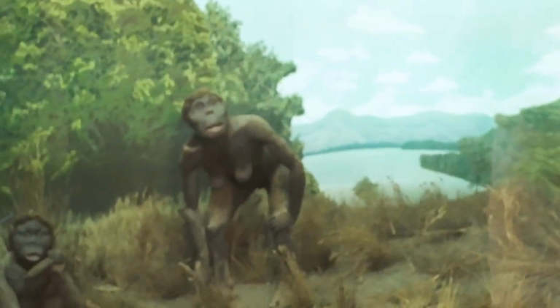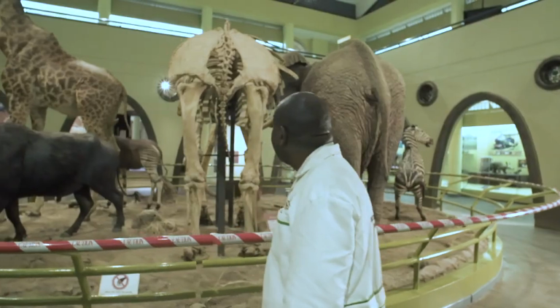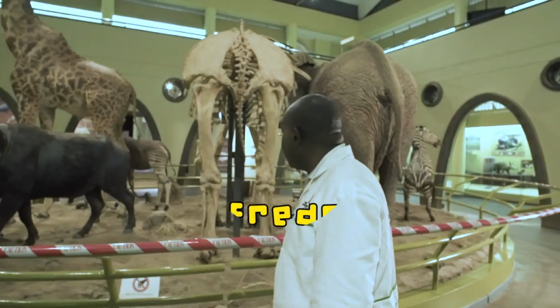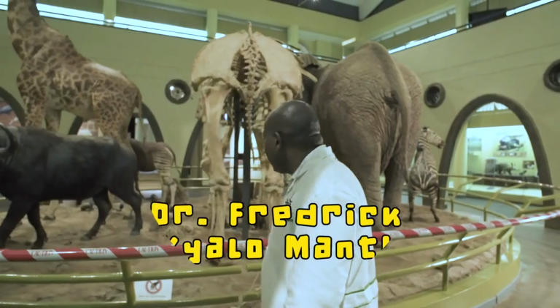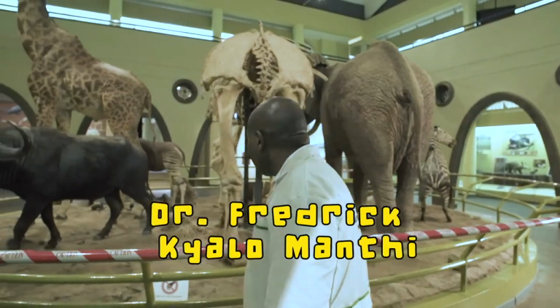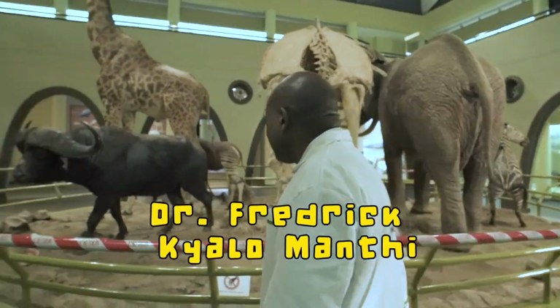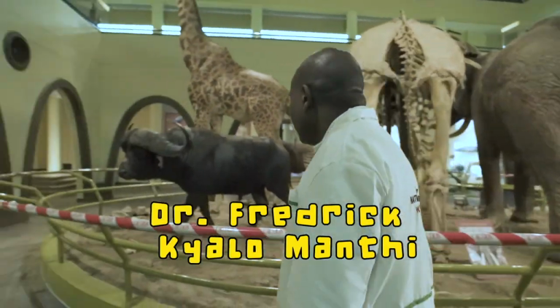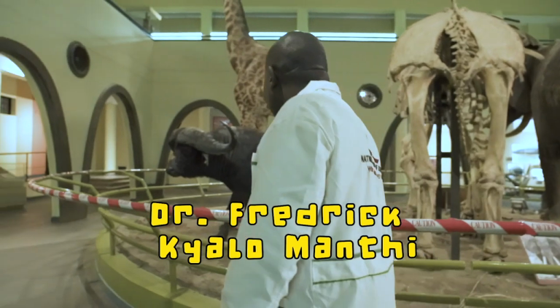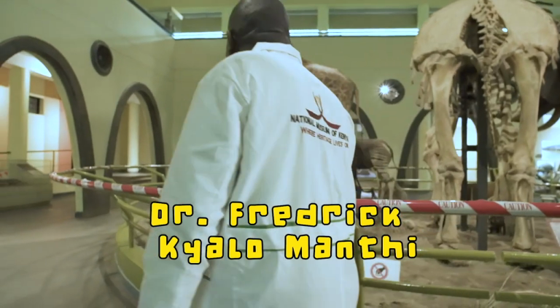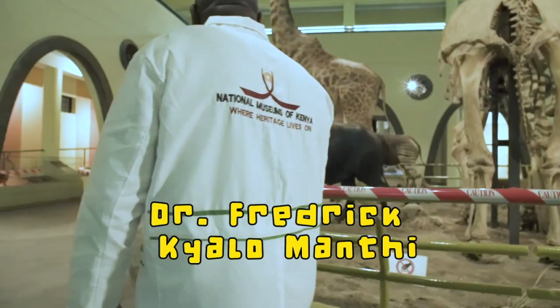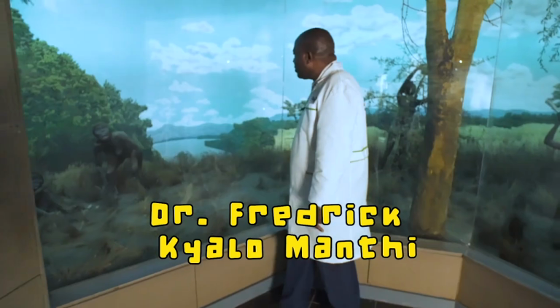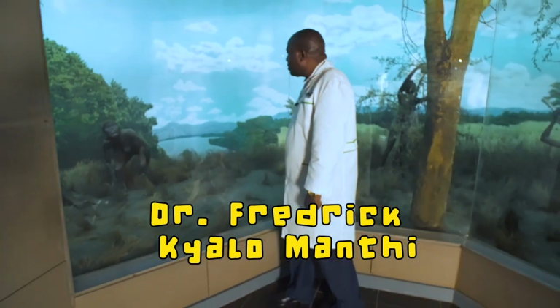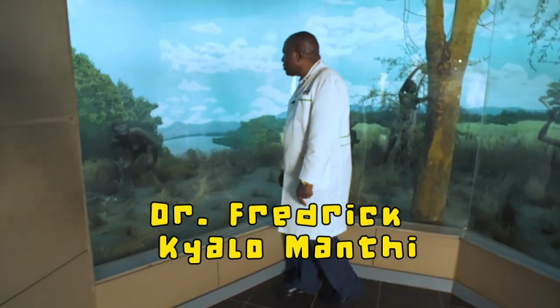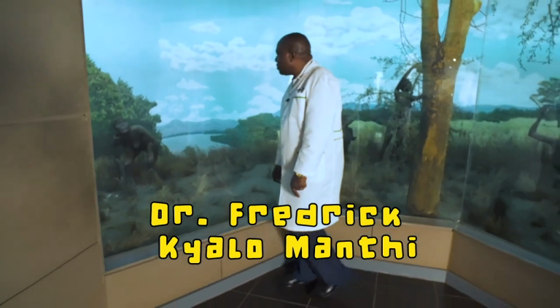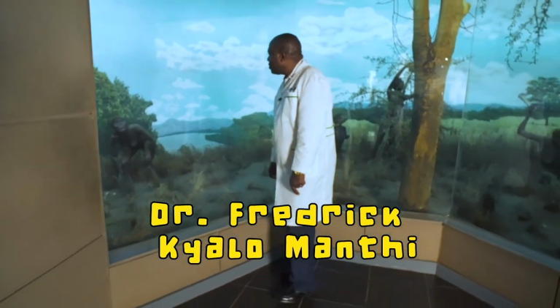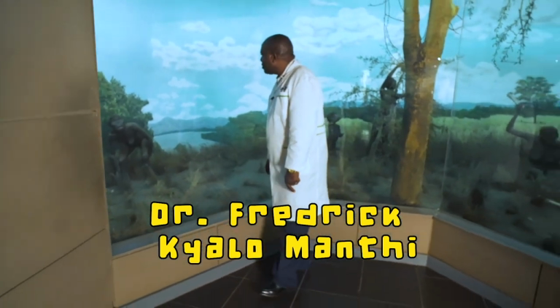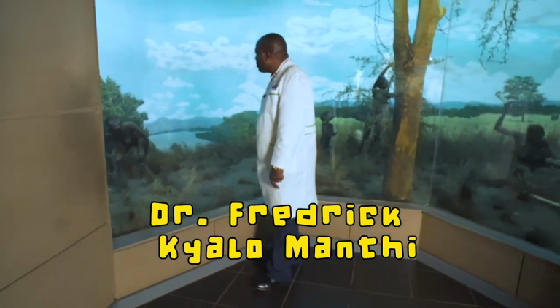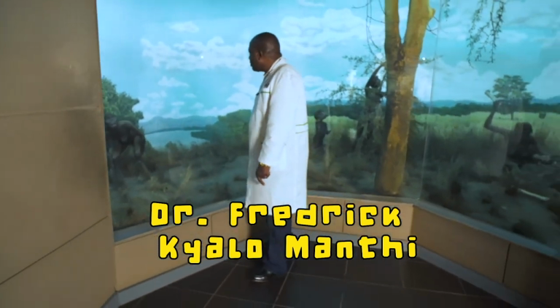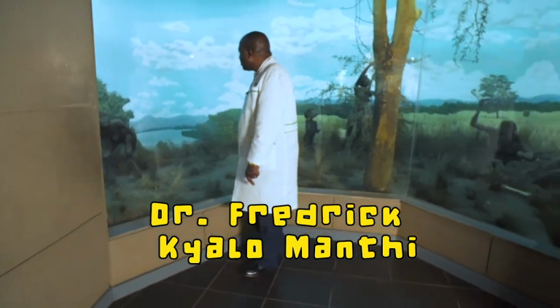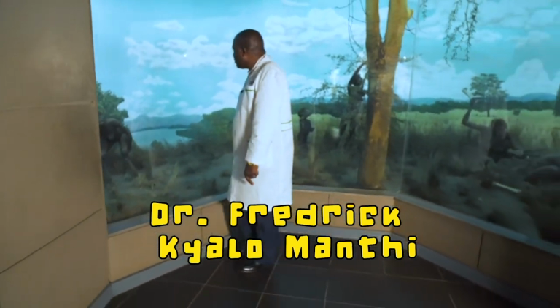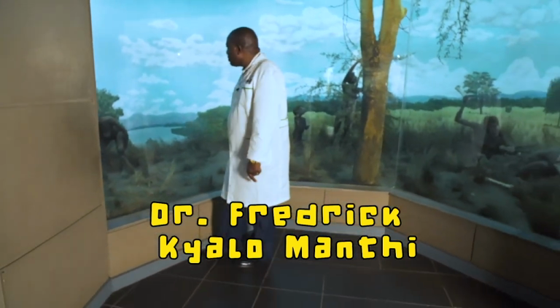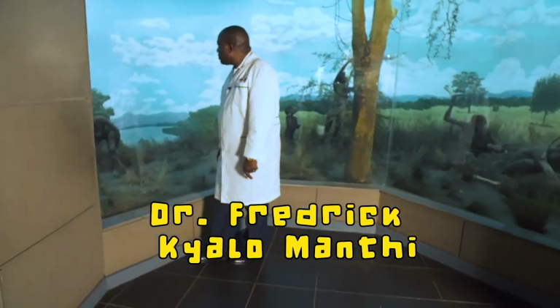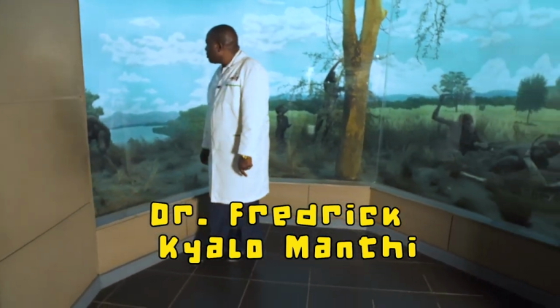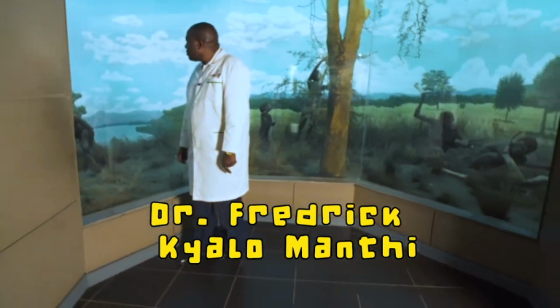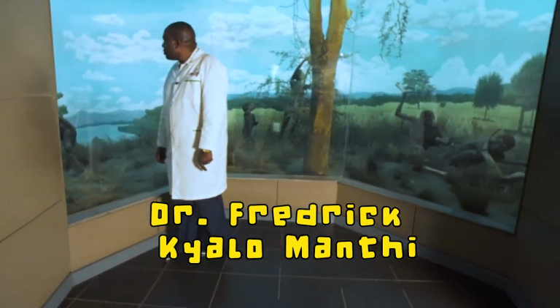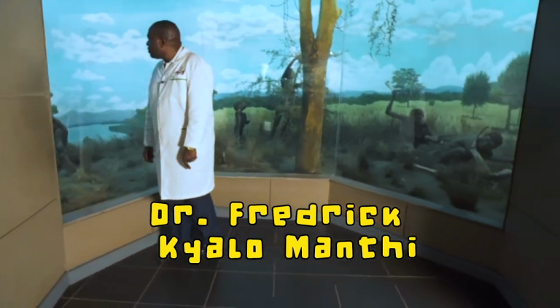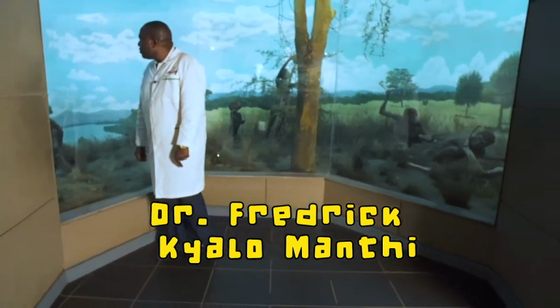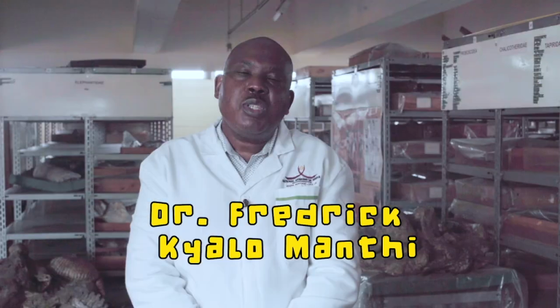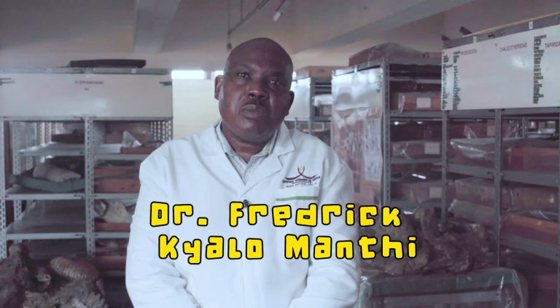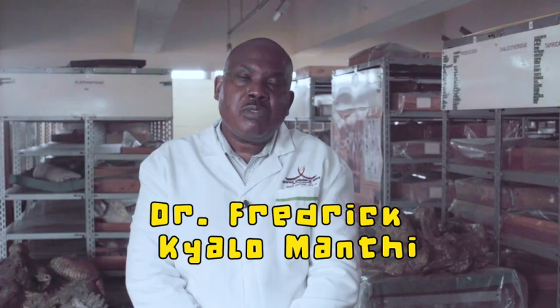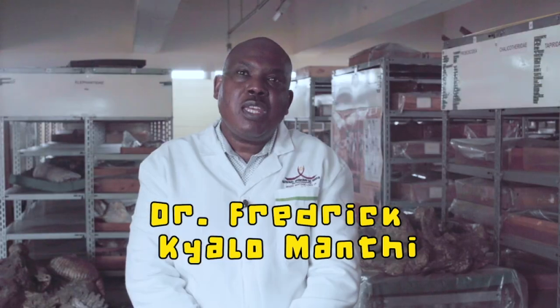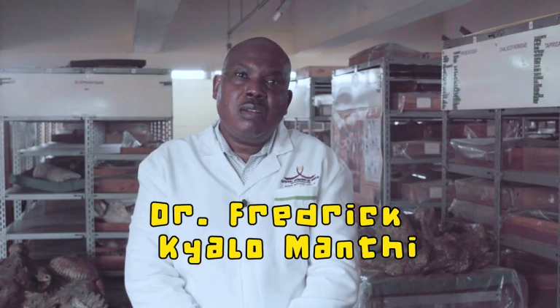My name is Dr. Frederick Chalamandhi. I'm the head of the Earth Sciences Department at the National Museums of Kenya.